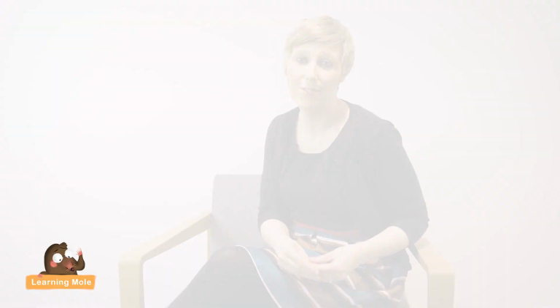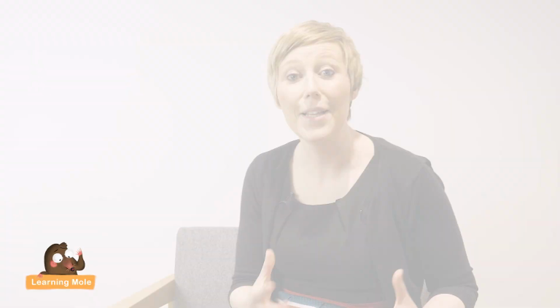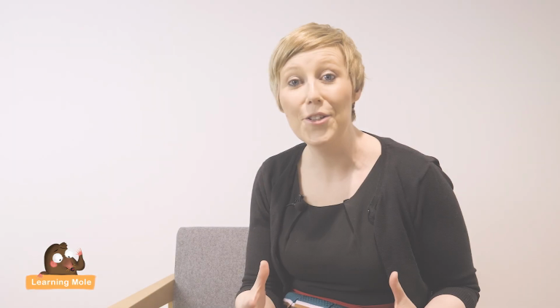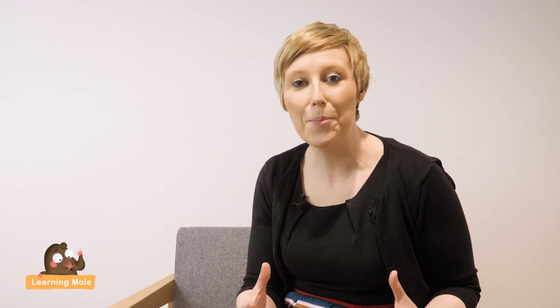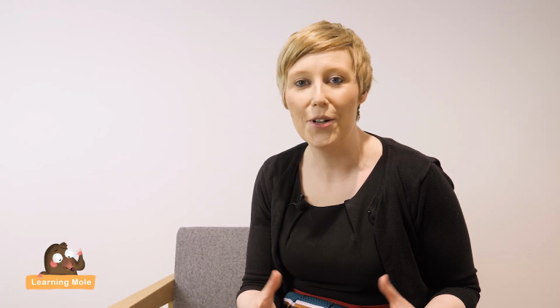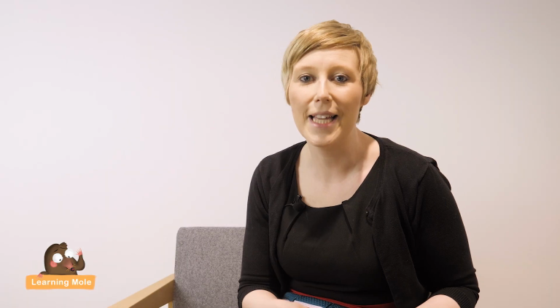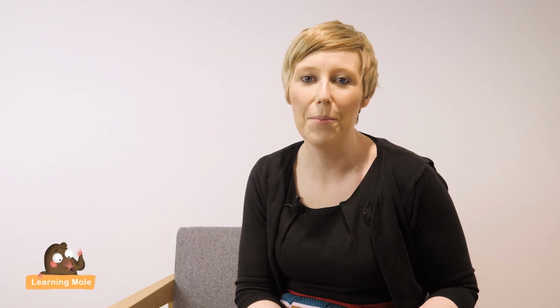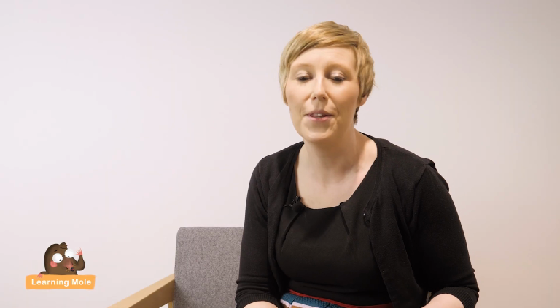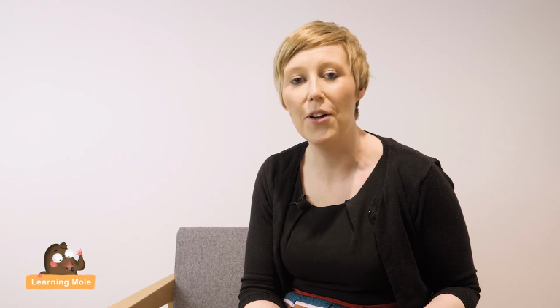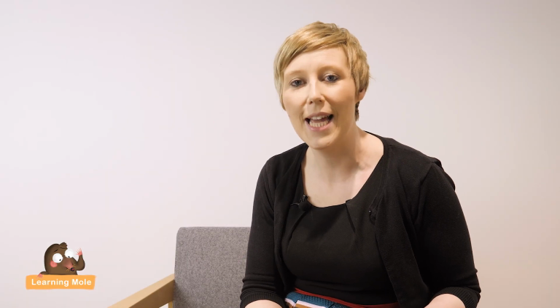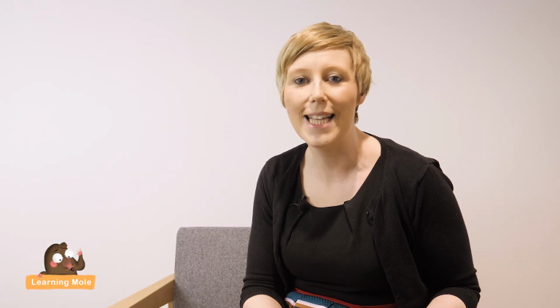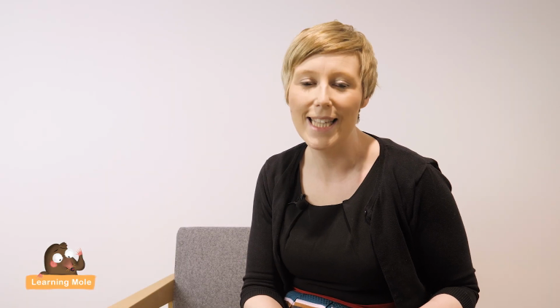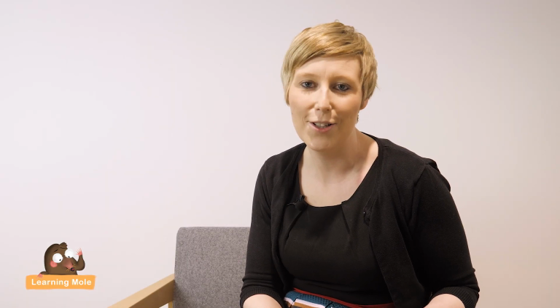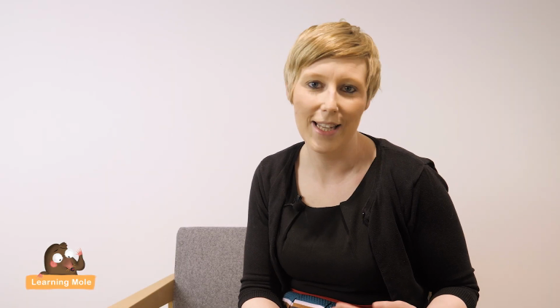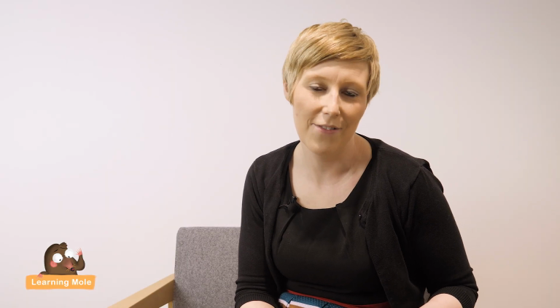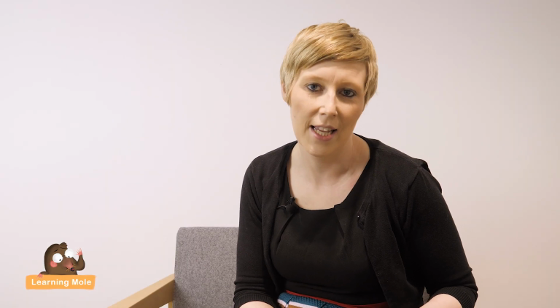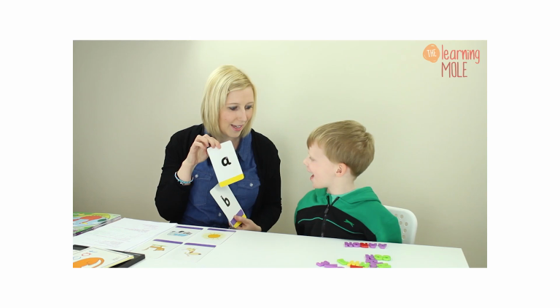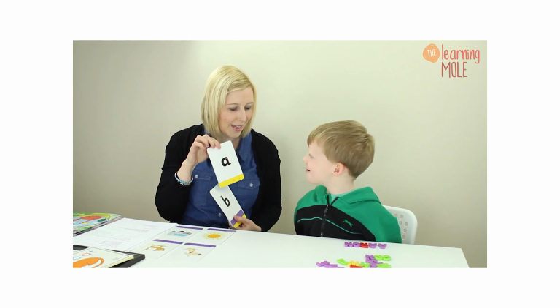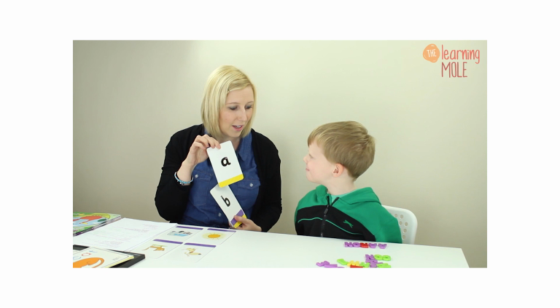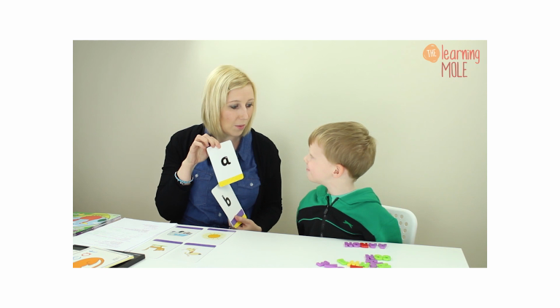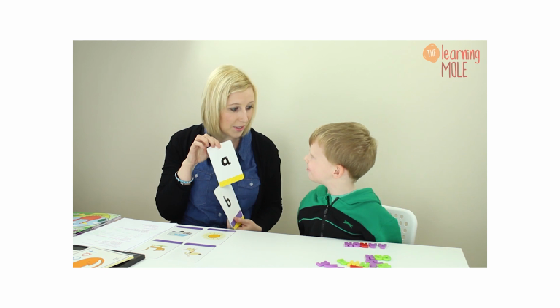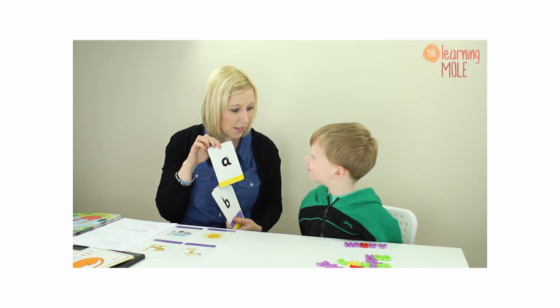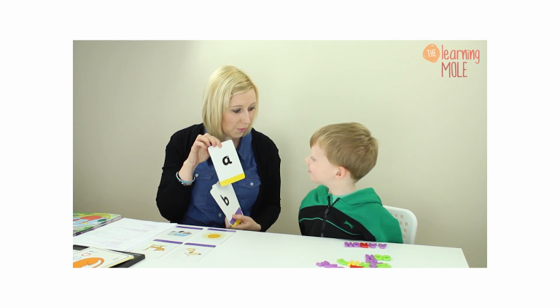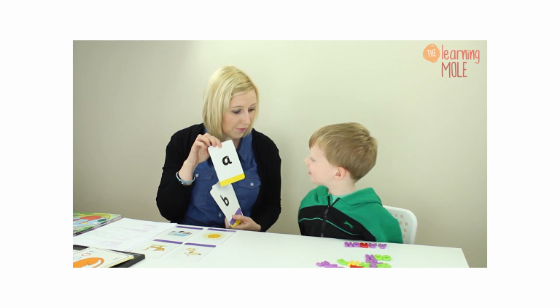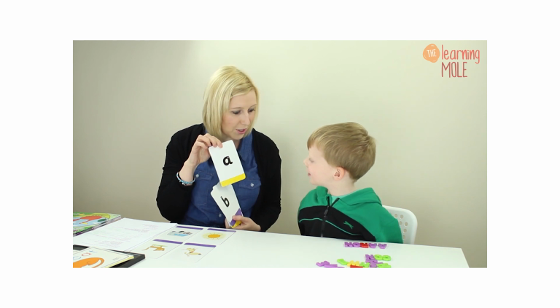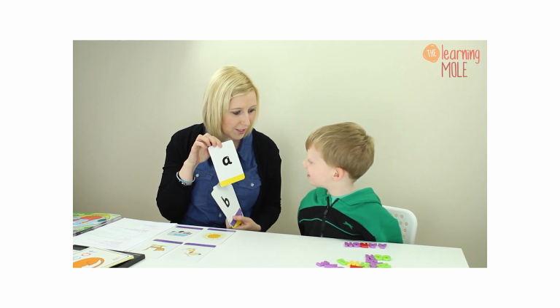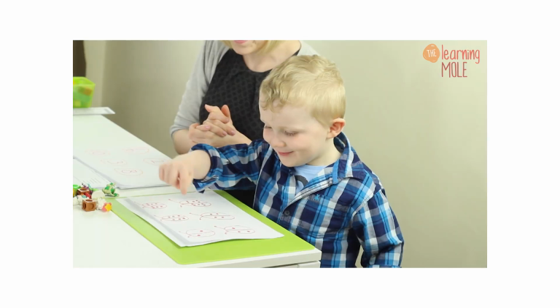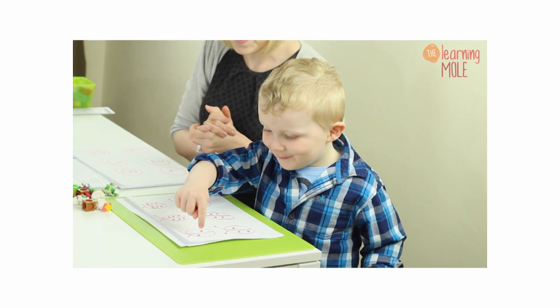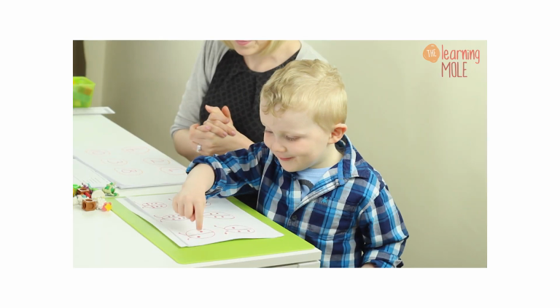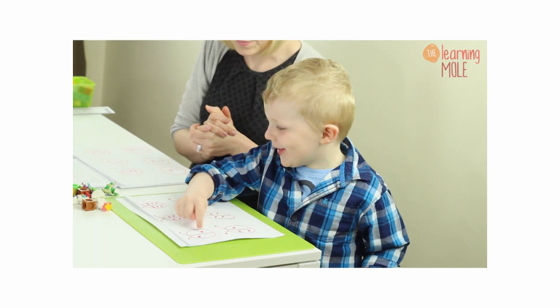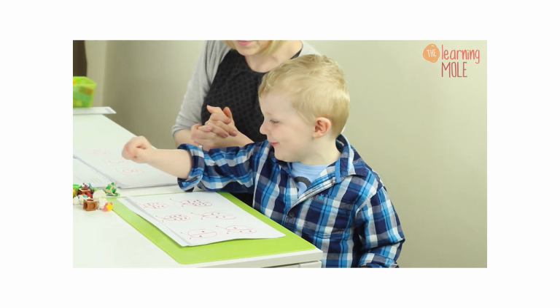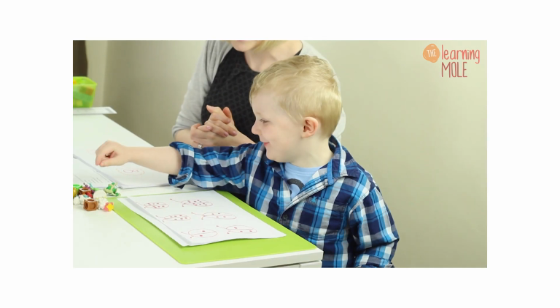My two superstars helped me with content ideas and creativity. Aaron's definitely the boss and James is our creative director.